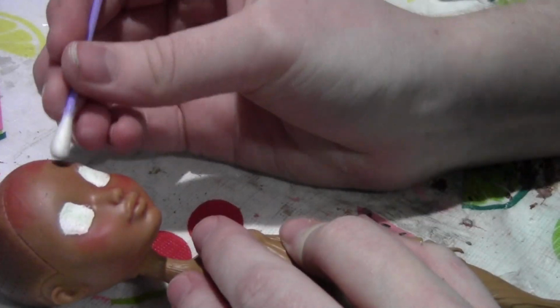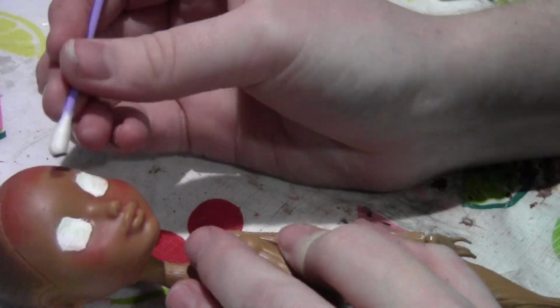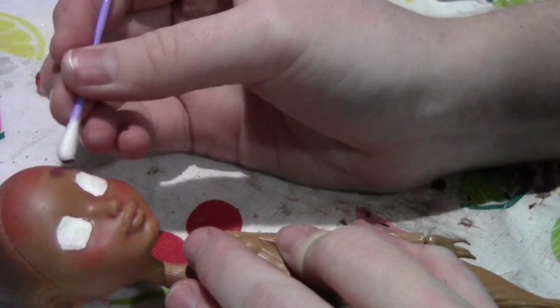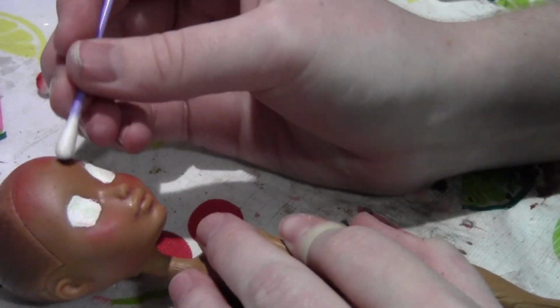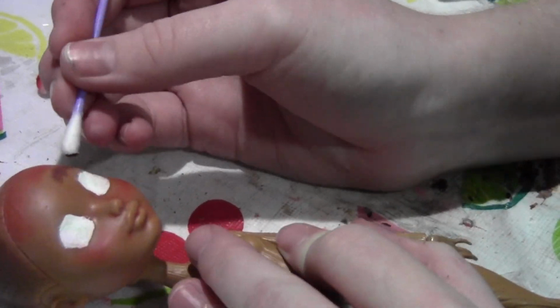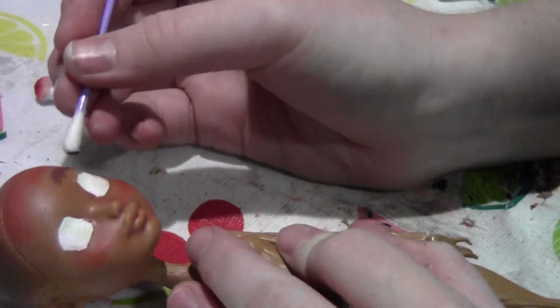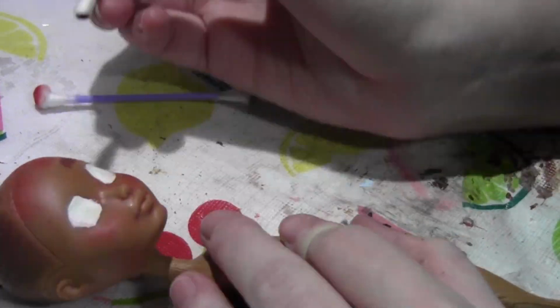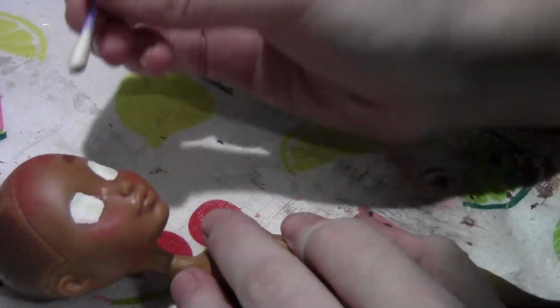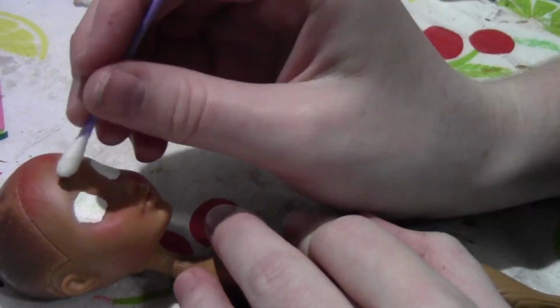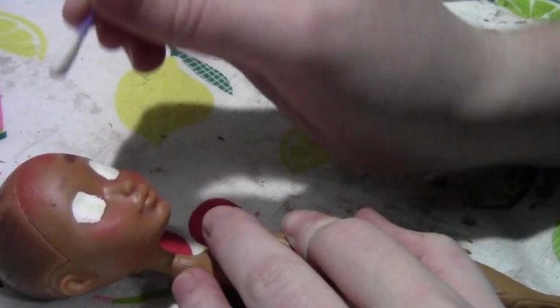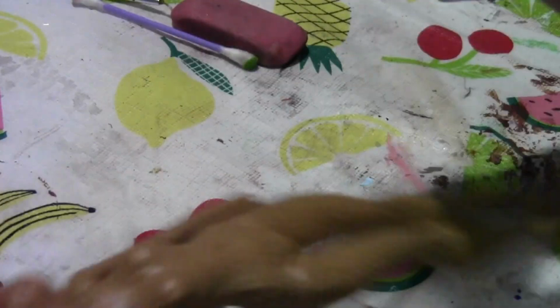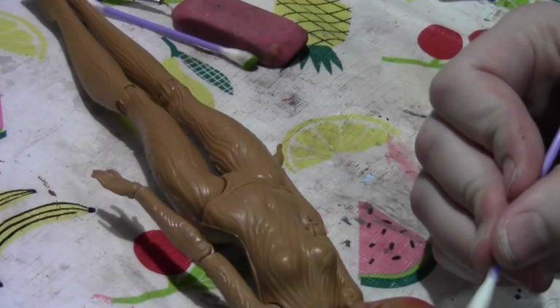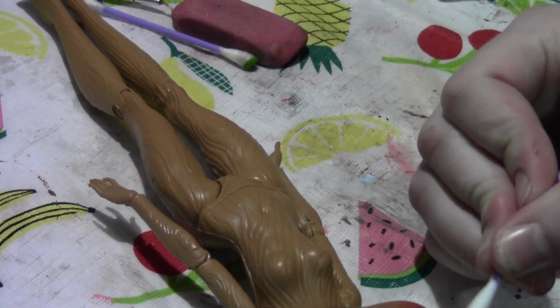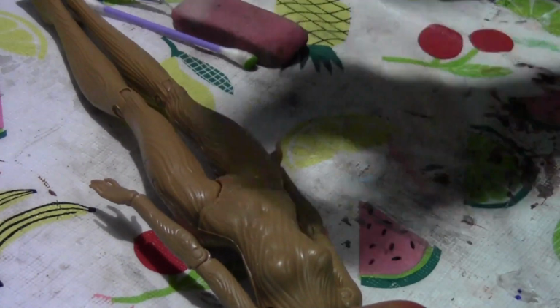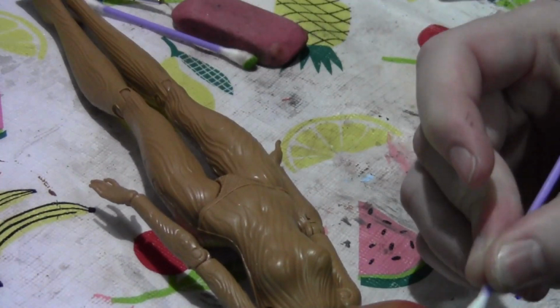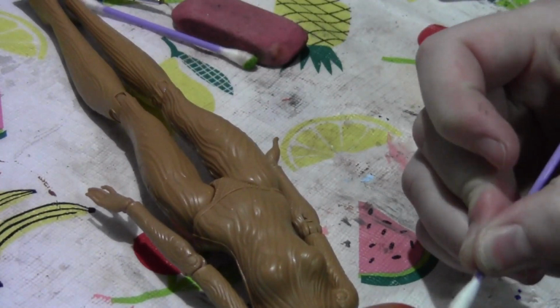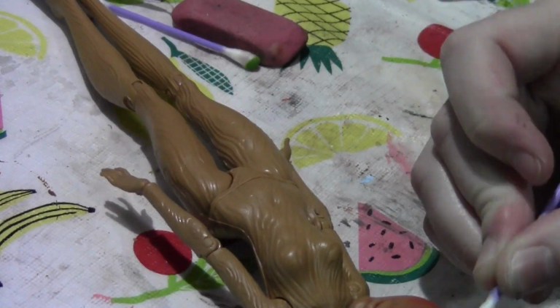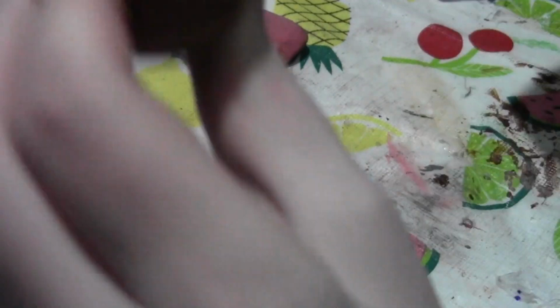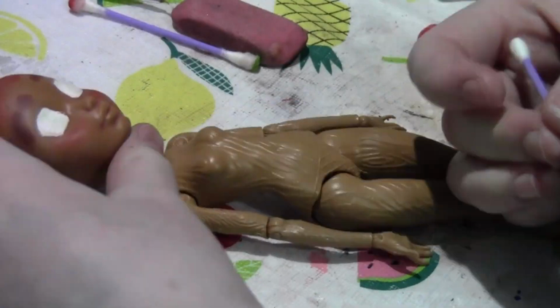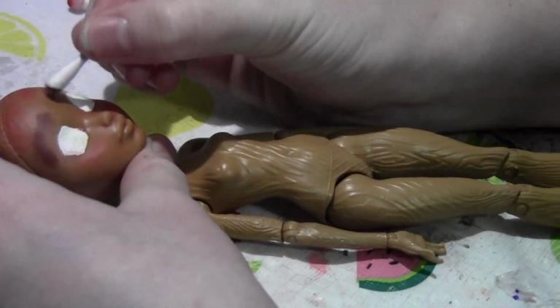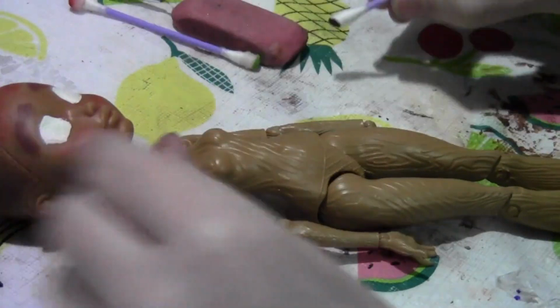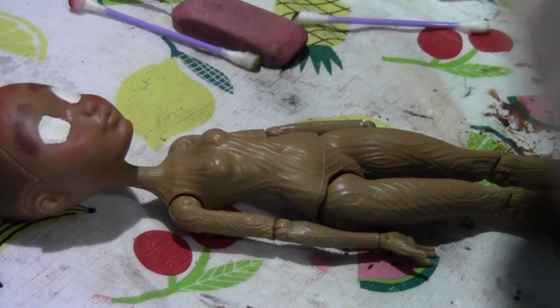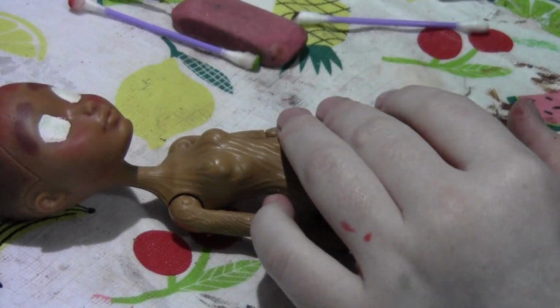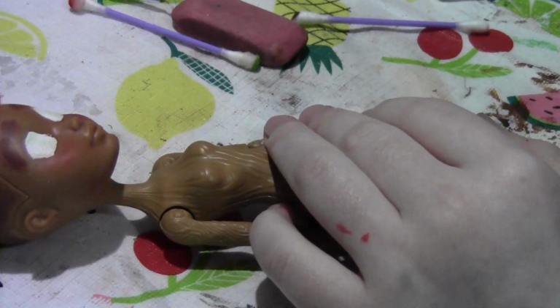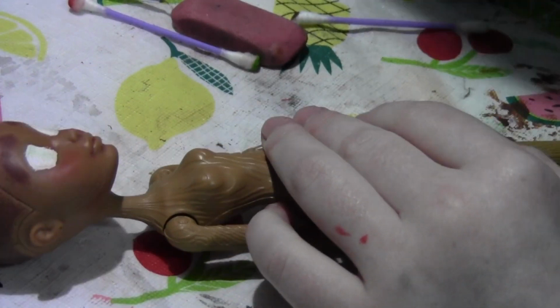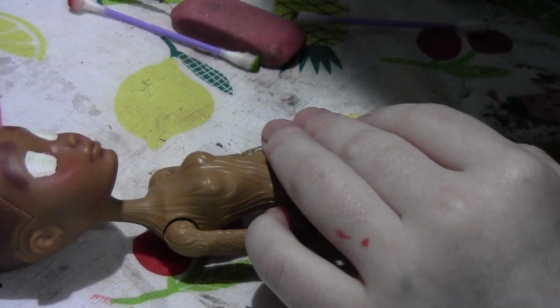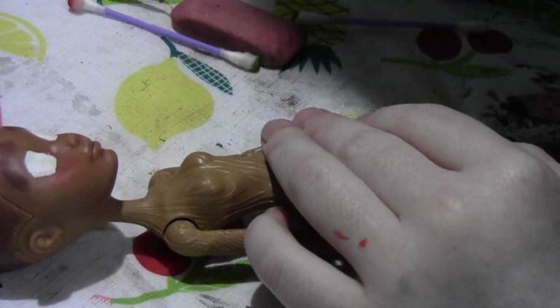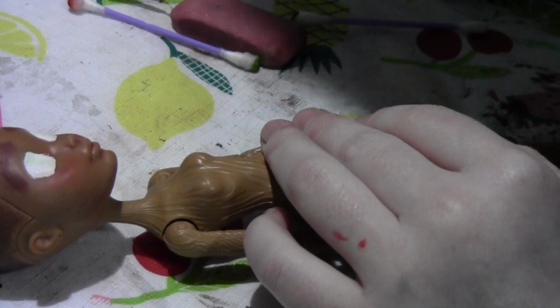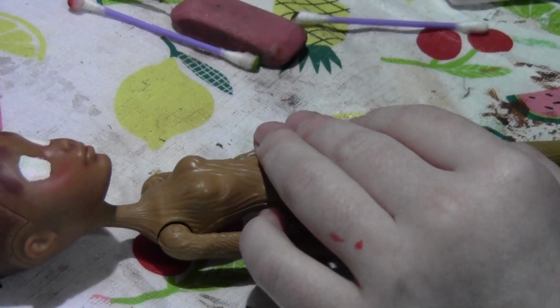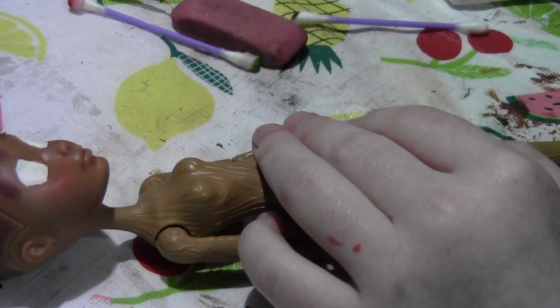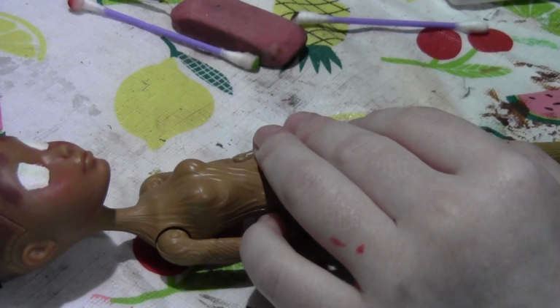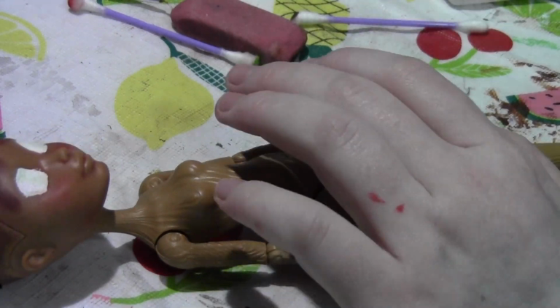I started putting in the eyebrows with a q-tip, and then I fine-tuned them with an eraser.